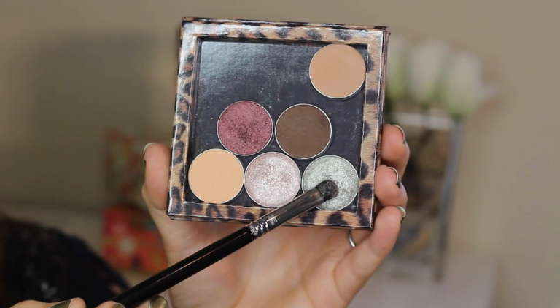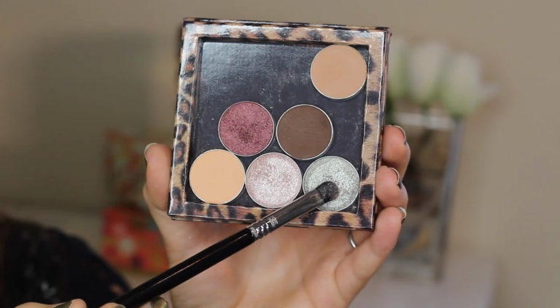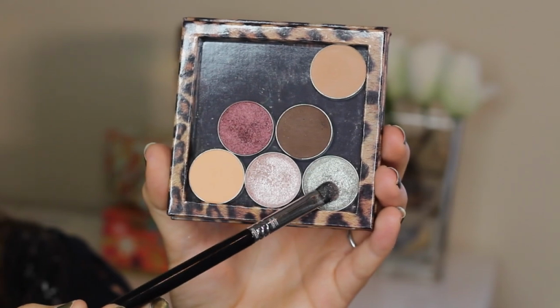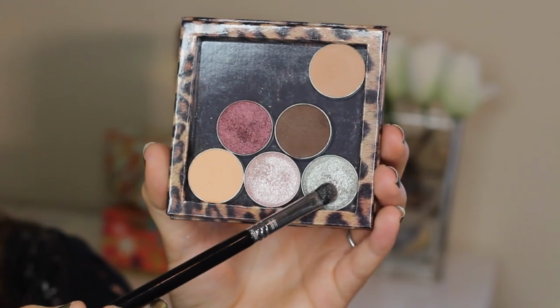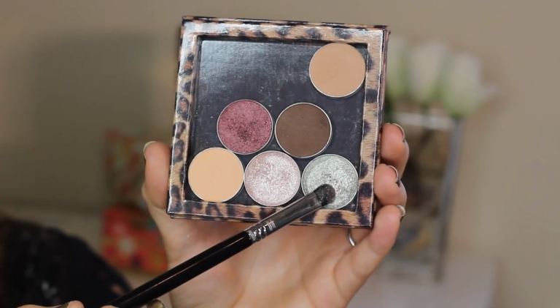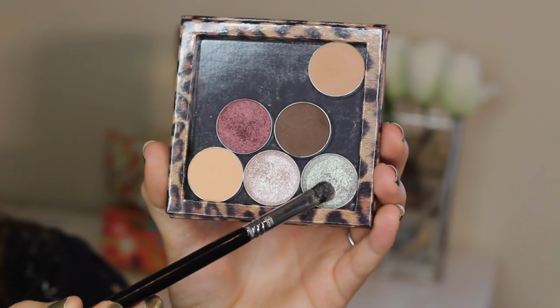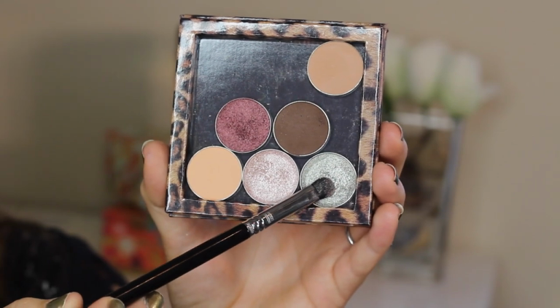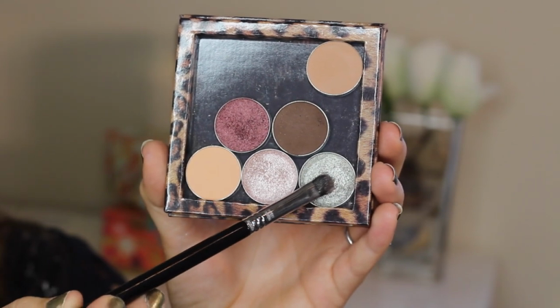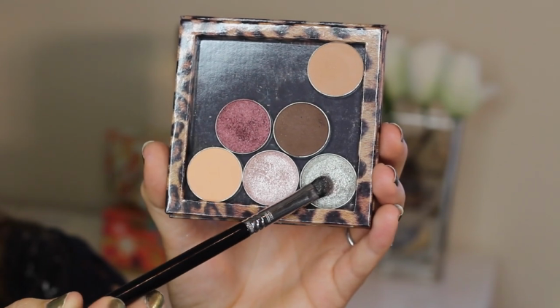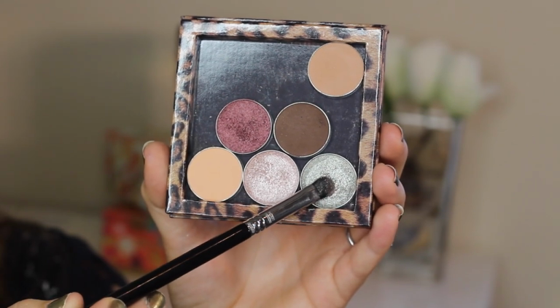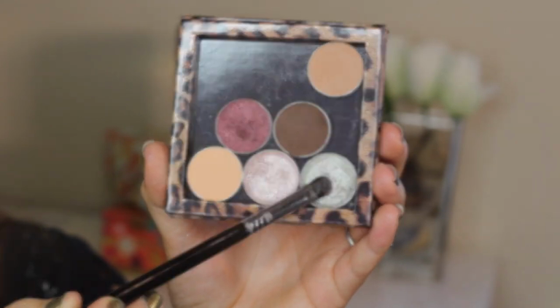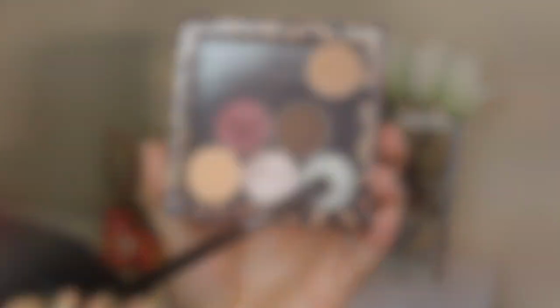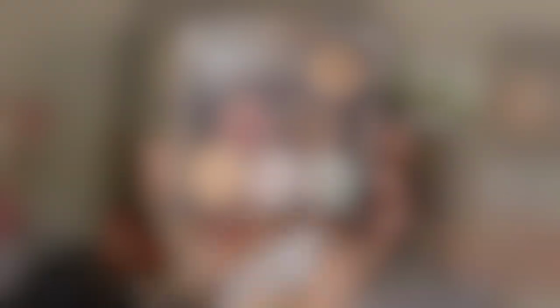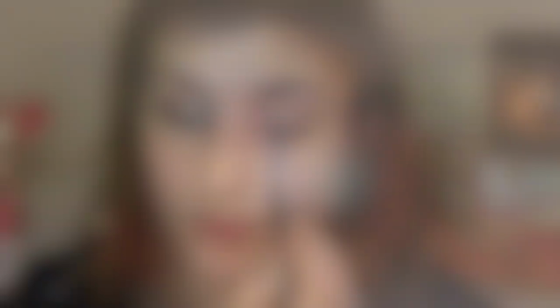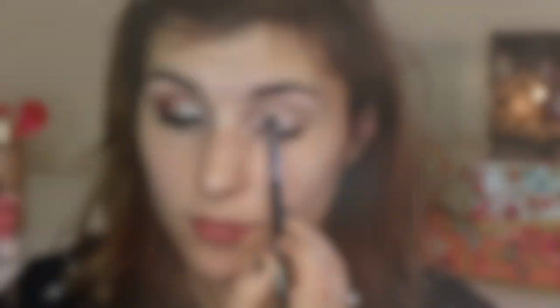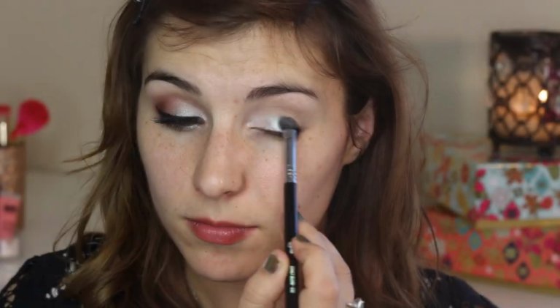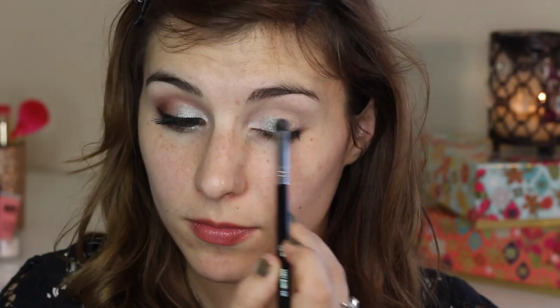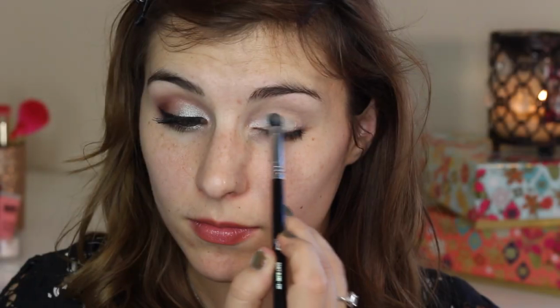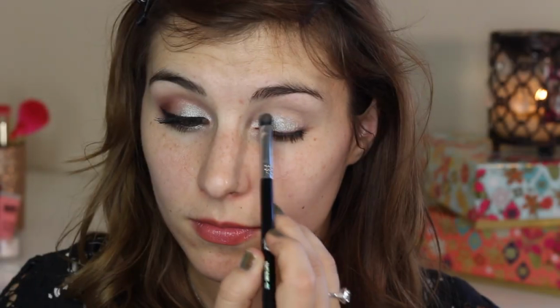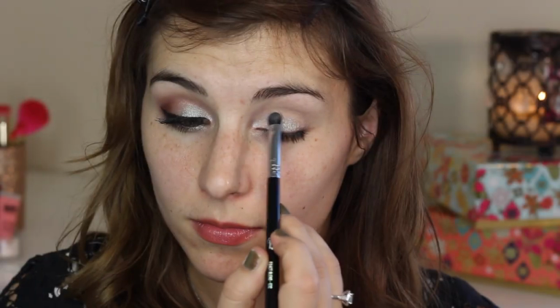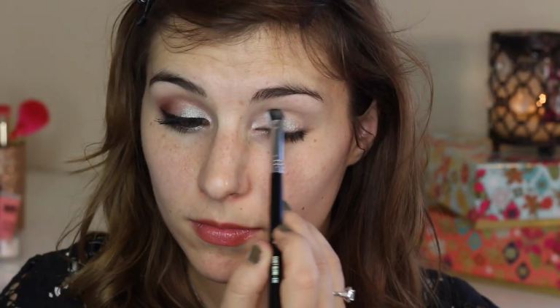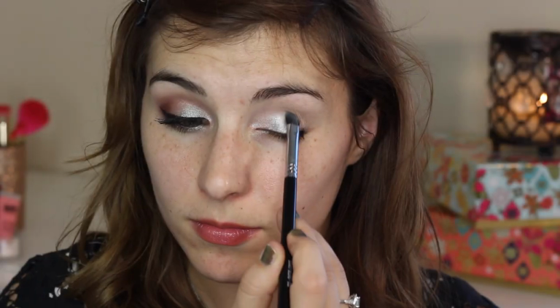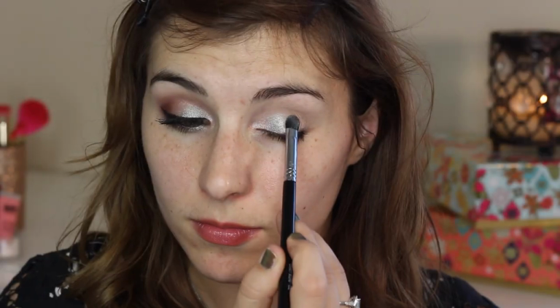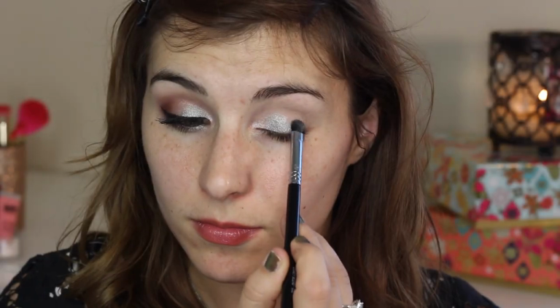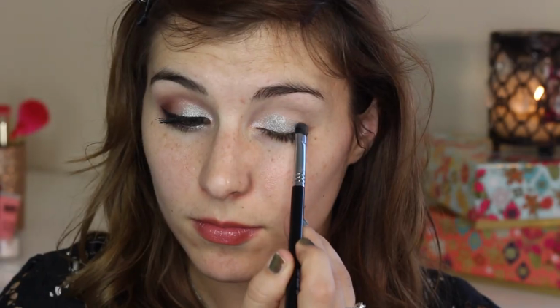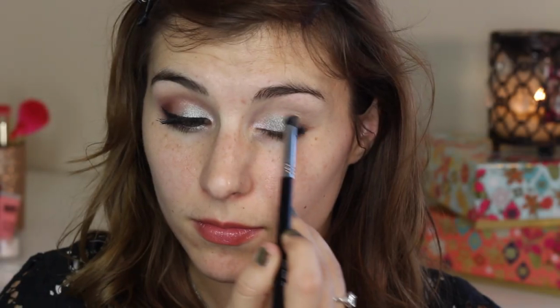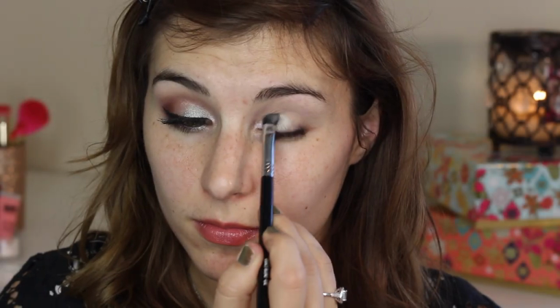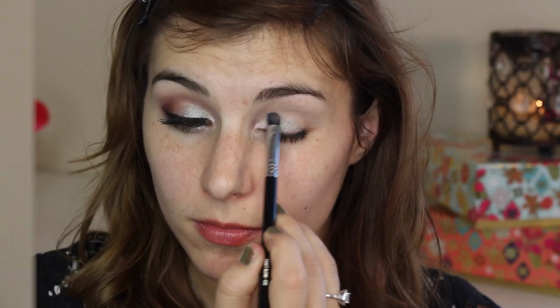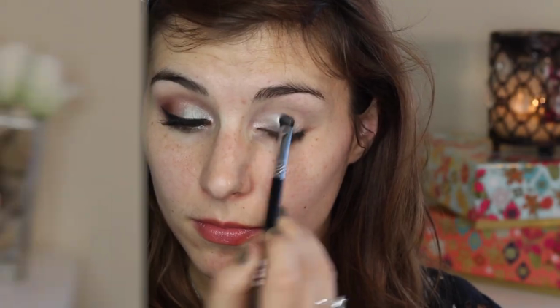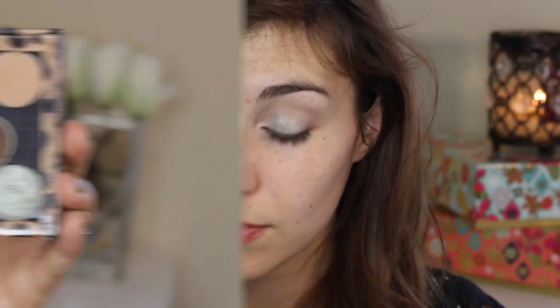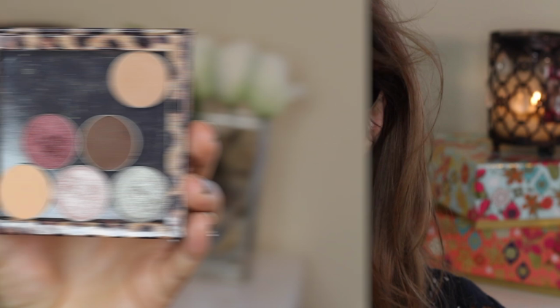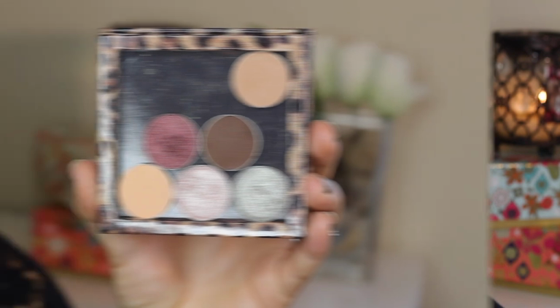Then going into another foiled shadow called Charmed, I'm patting that all over the rest of my eyelid.